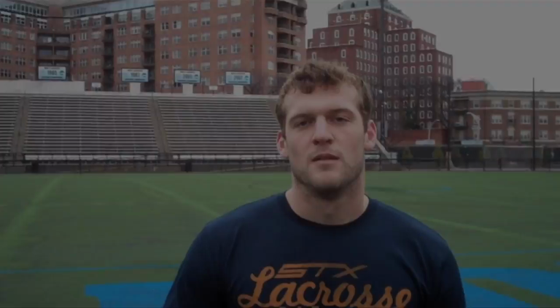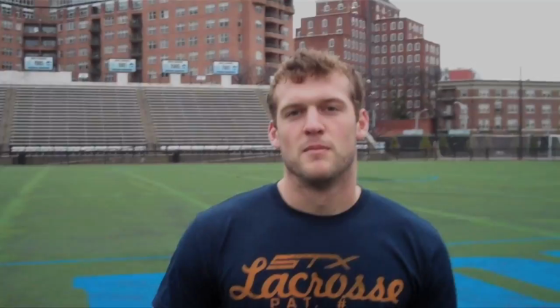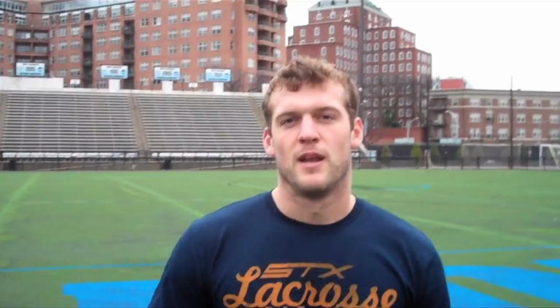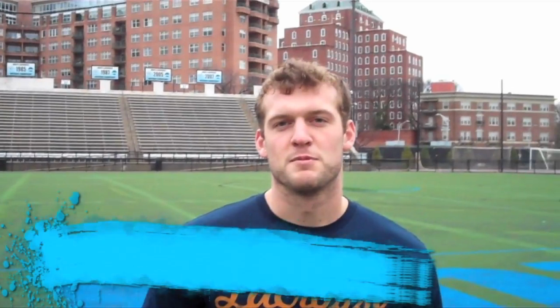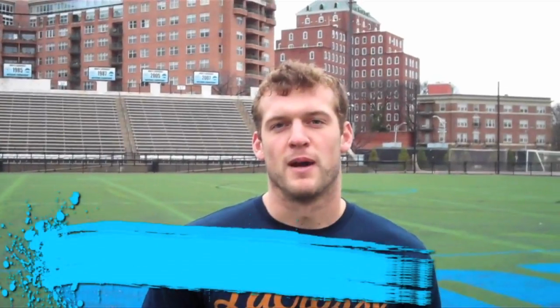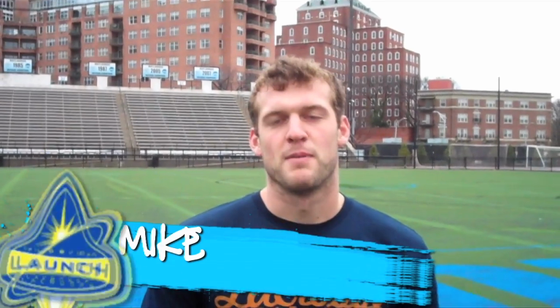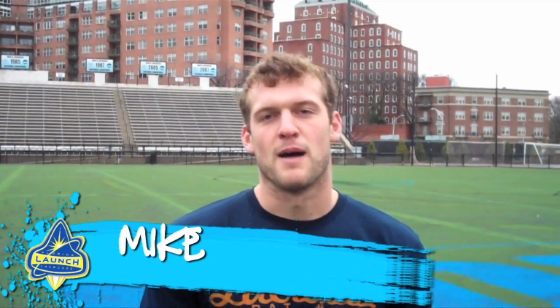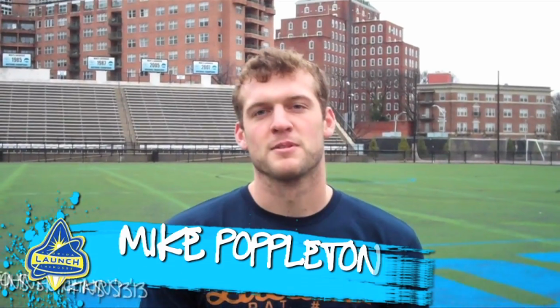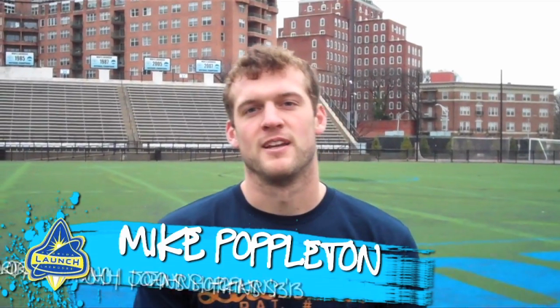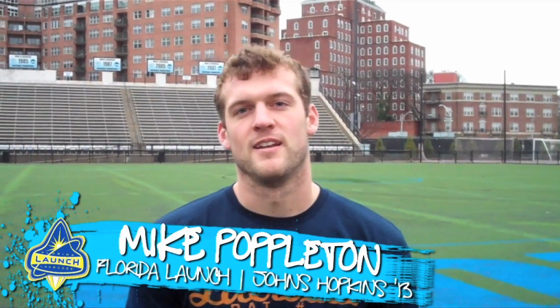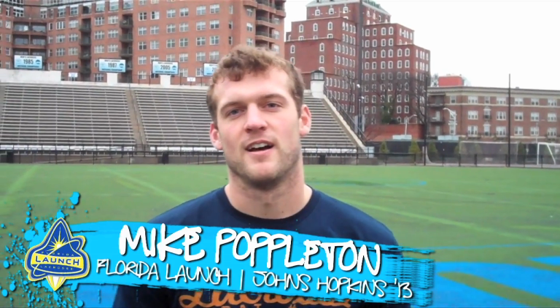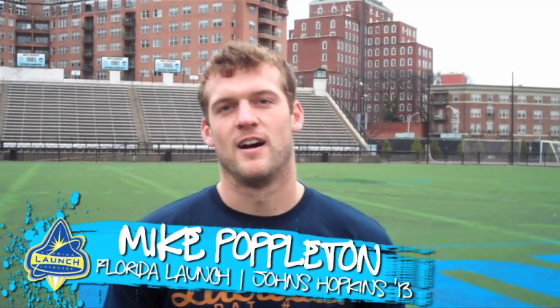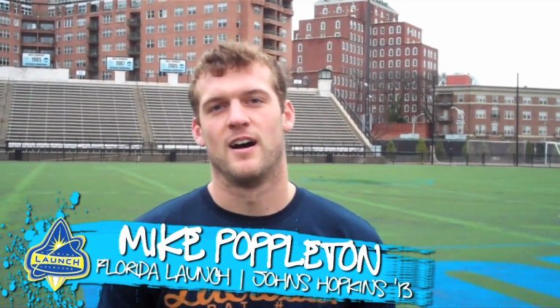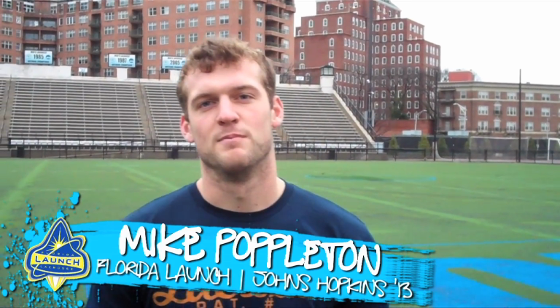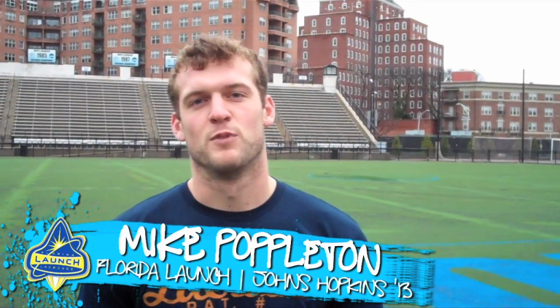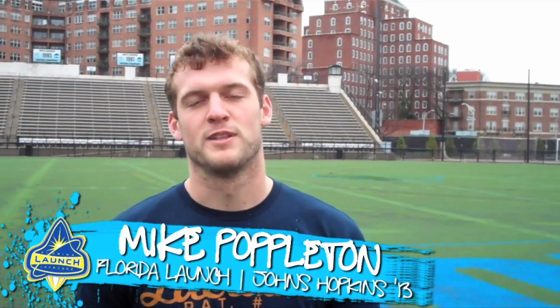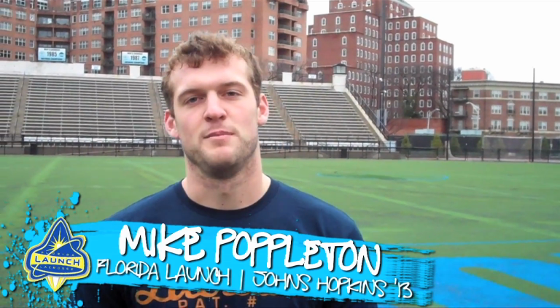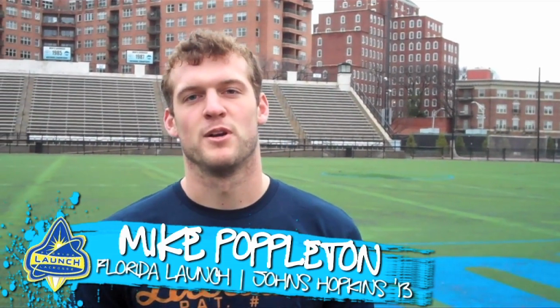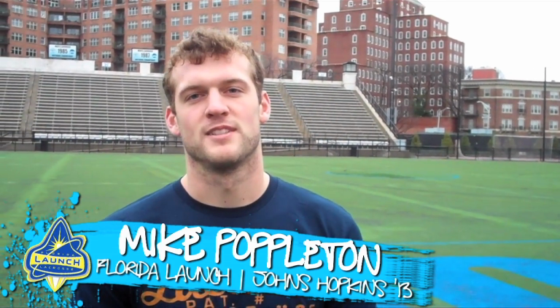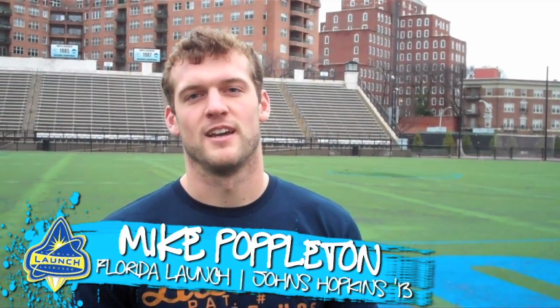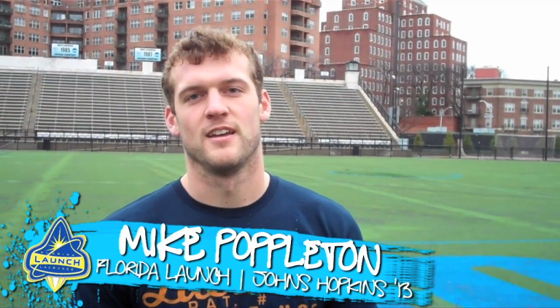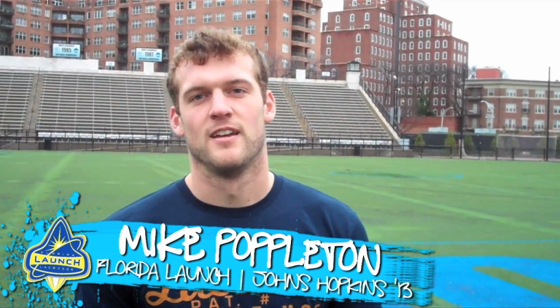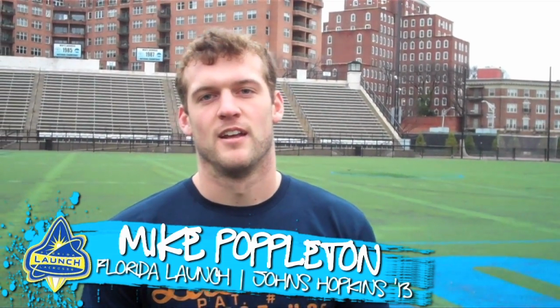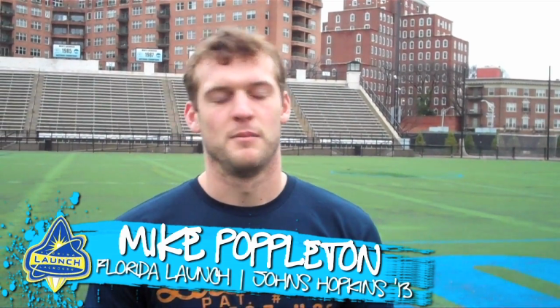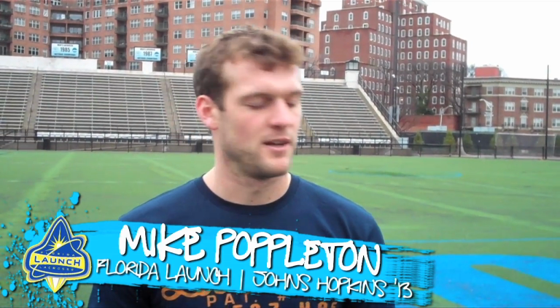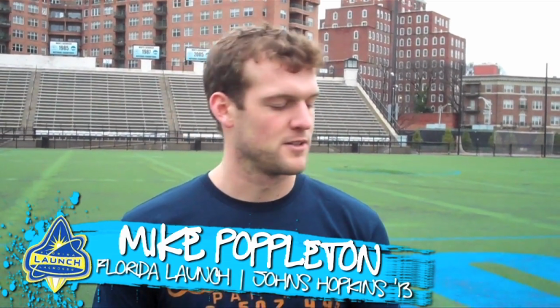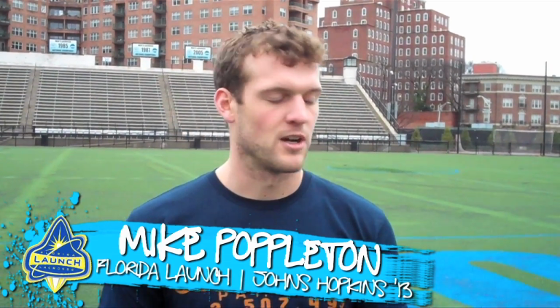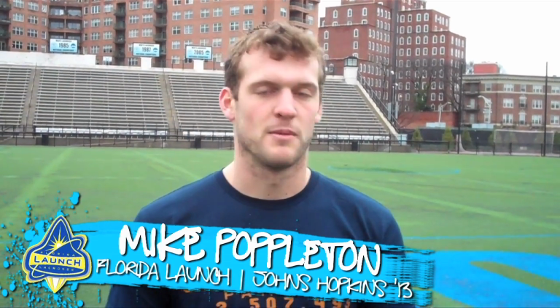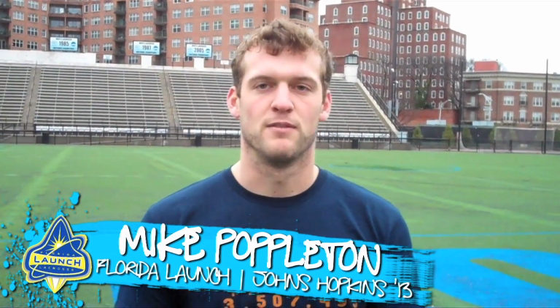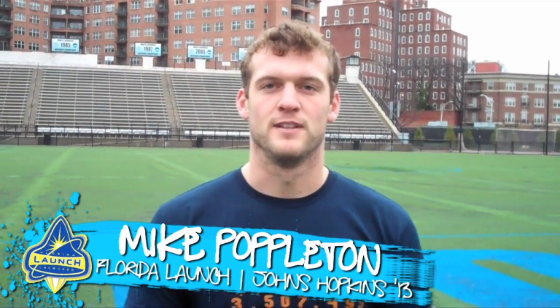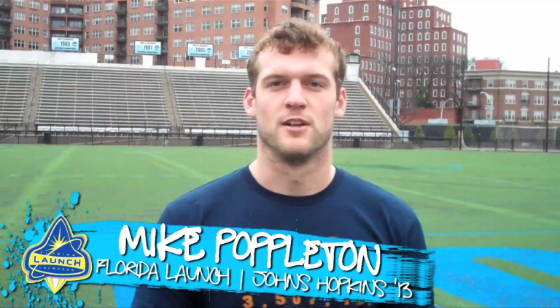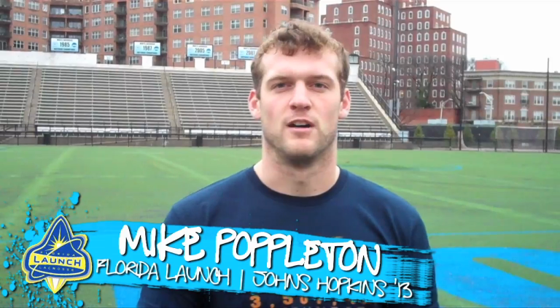My name is Mike Pavelton with Team USA. I'm here to talk about facing off.